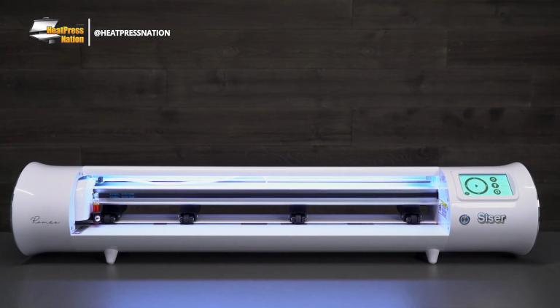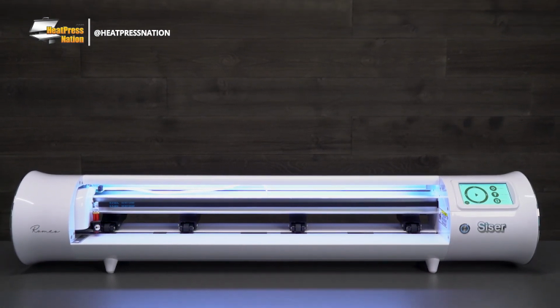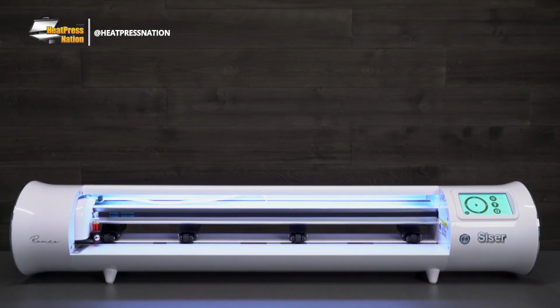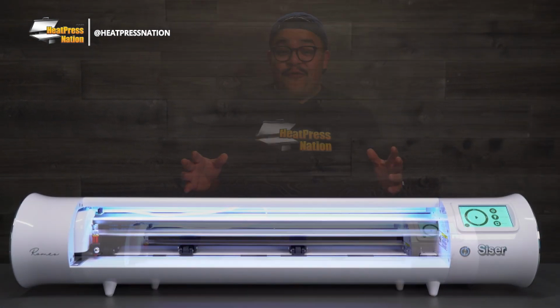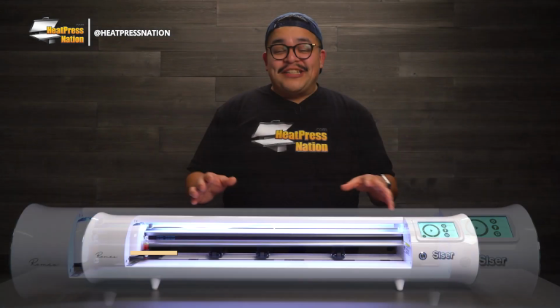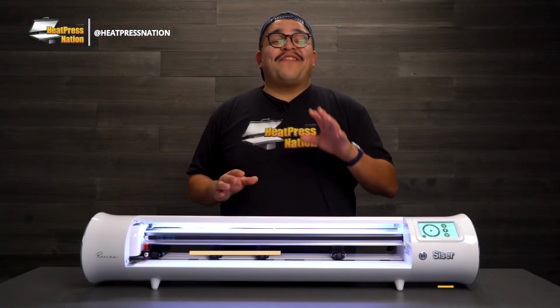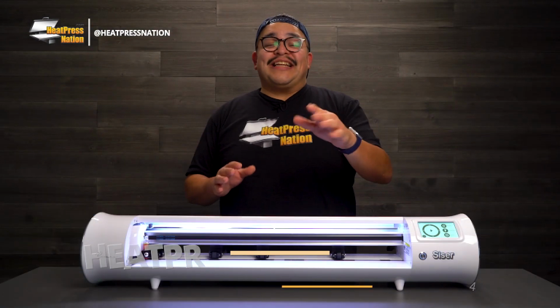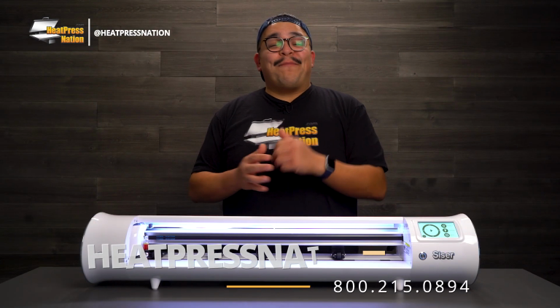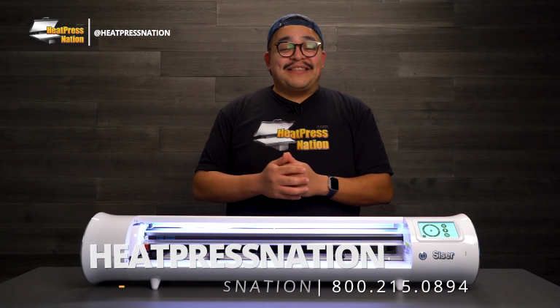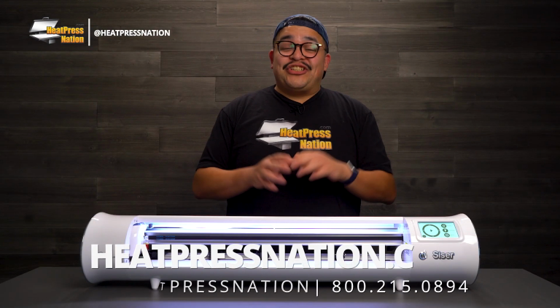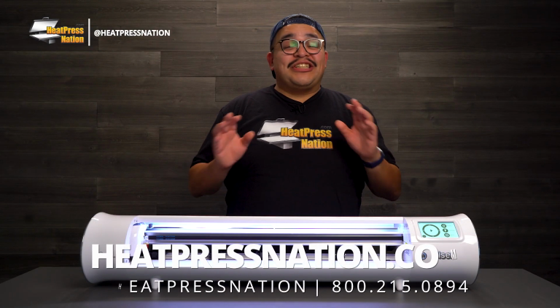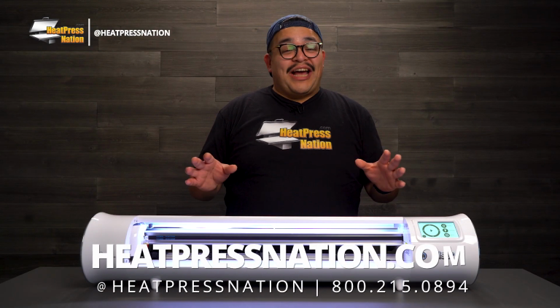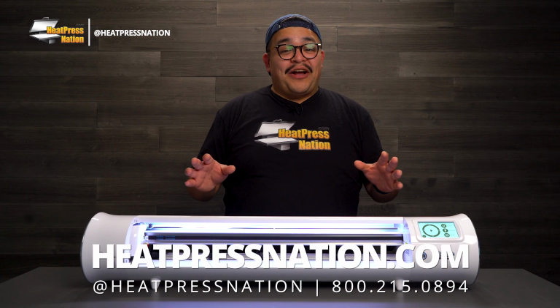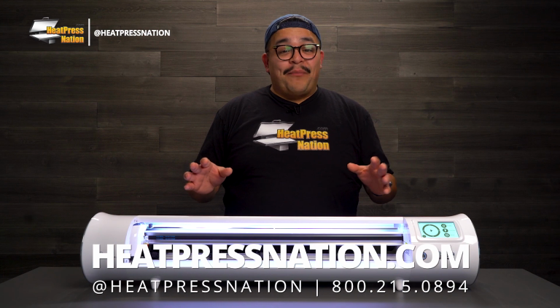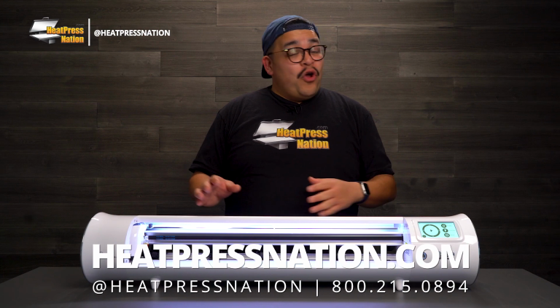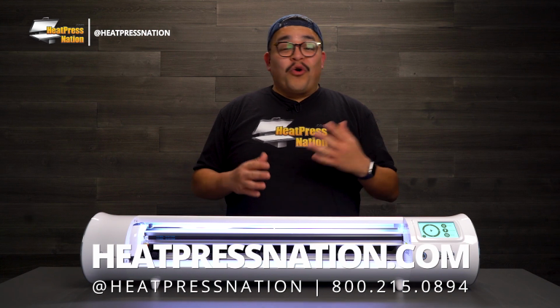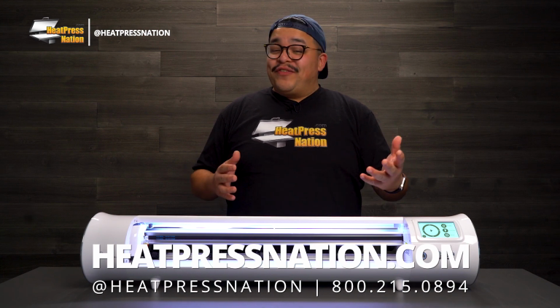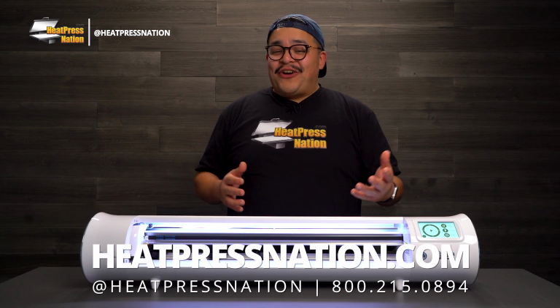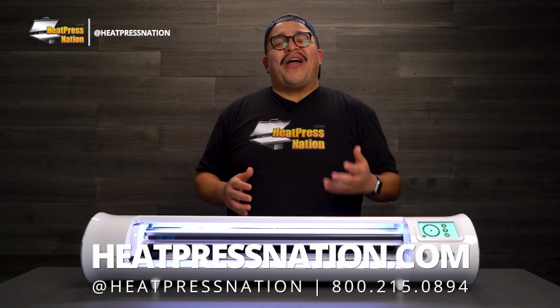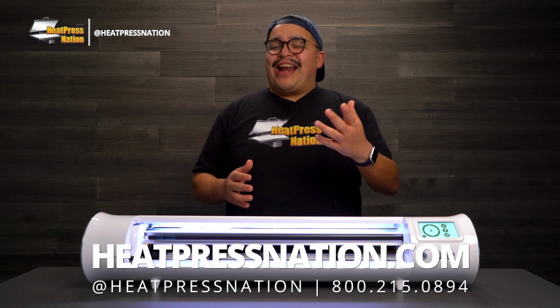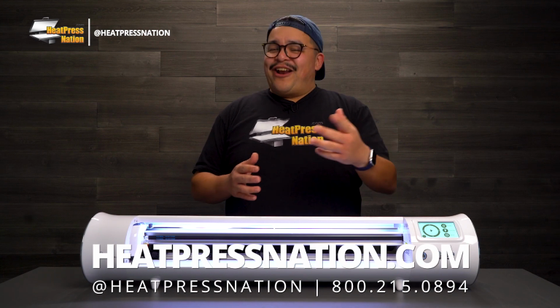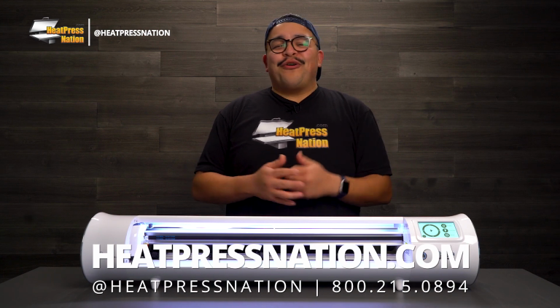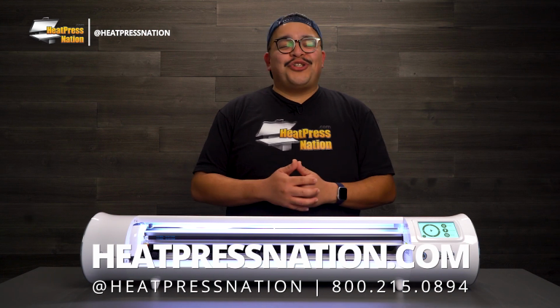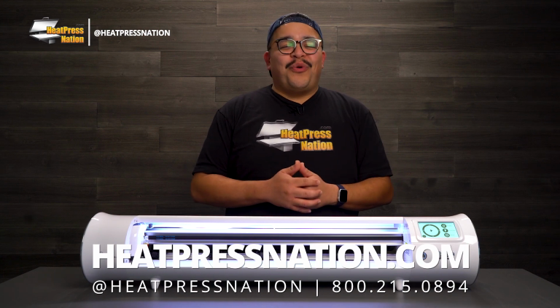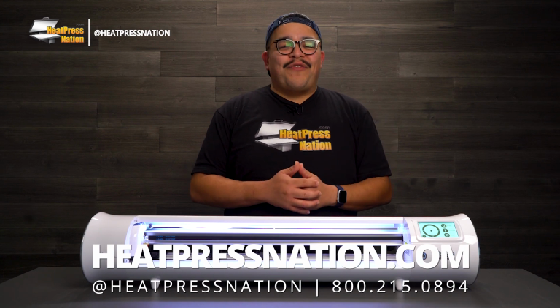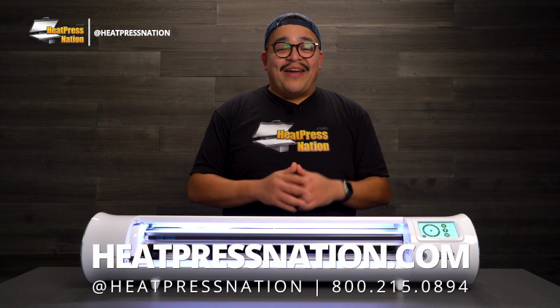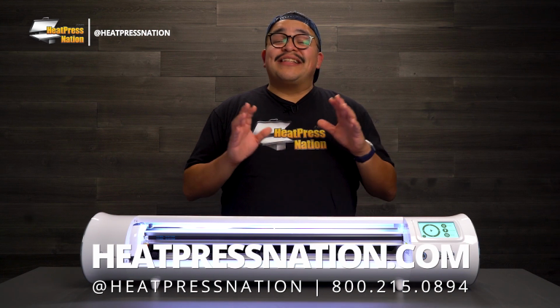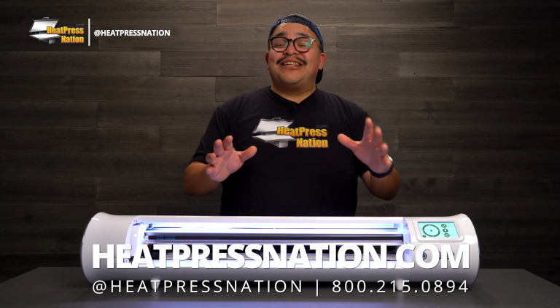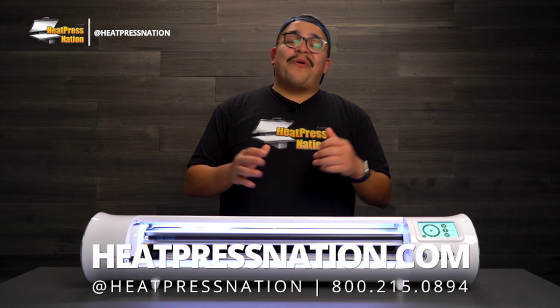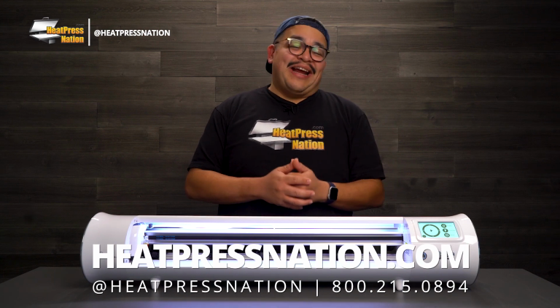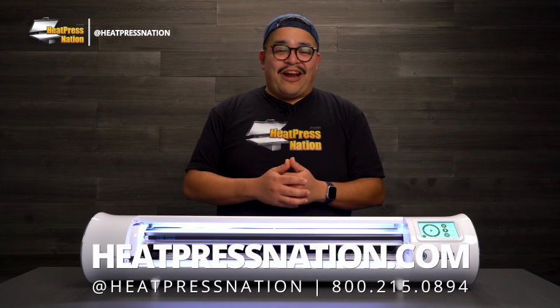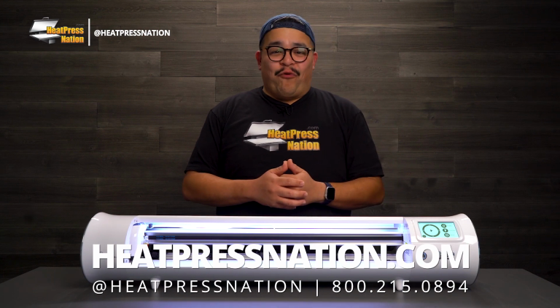For more information, visit heatpressnation.com or give us a call at 800-215-0894.